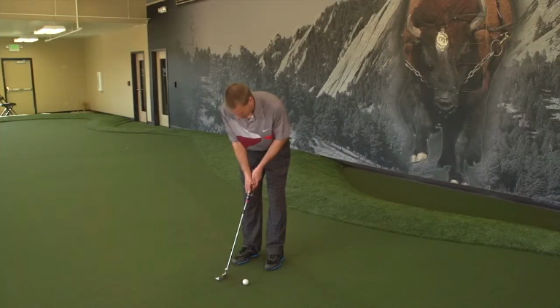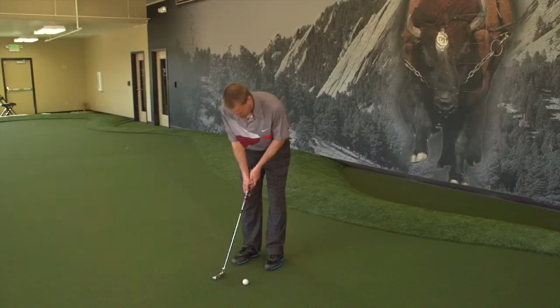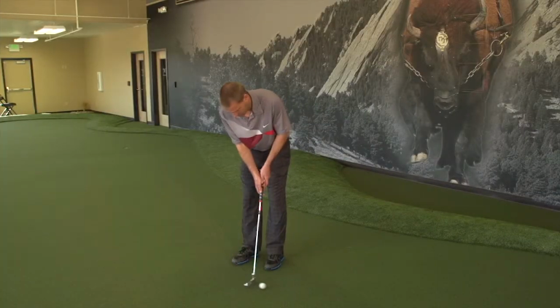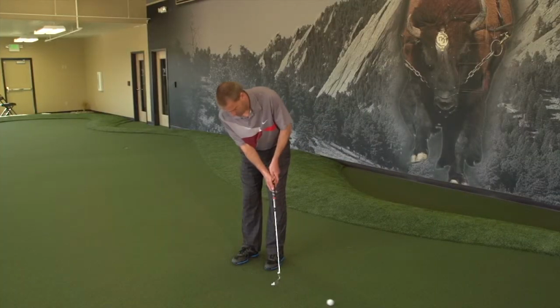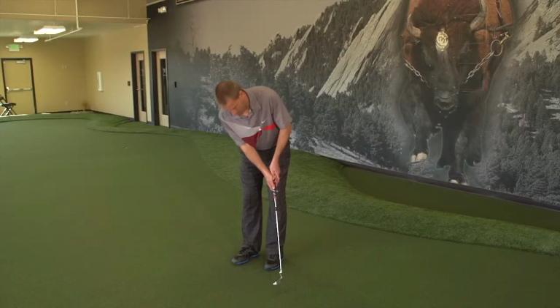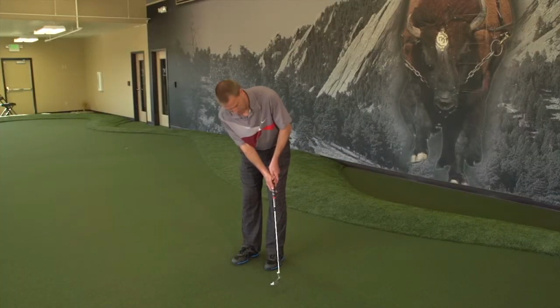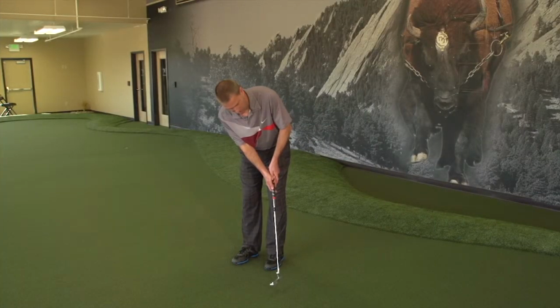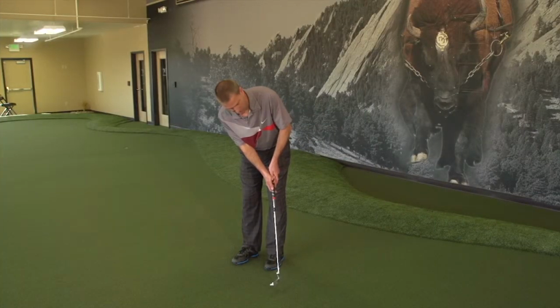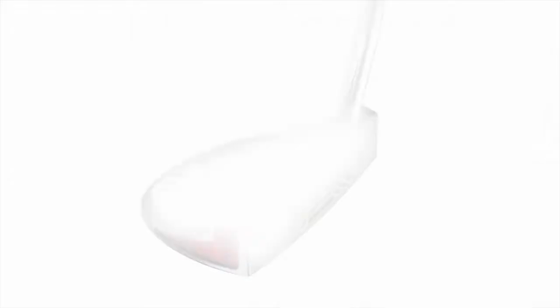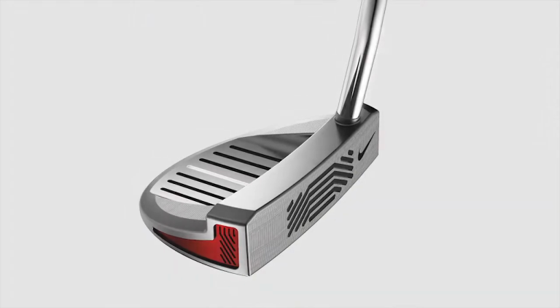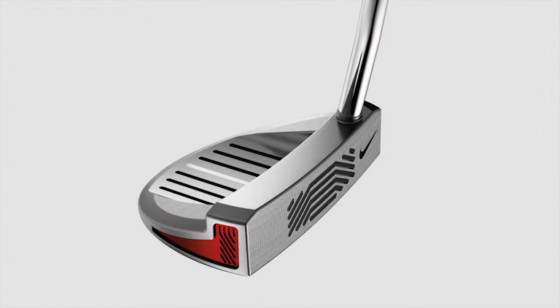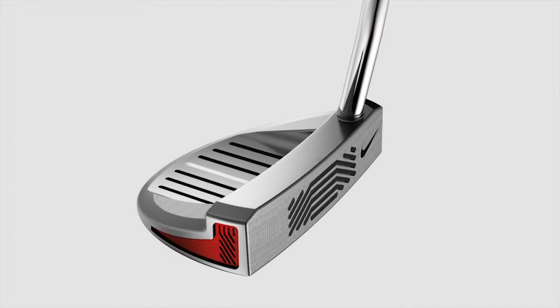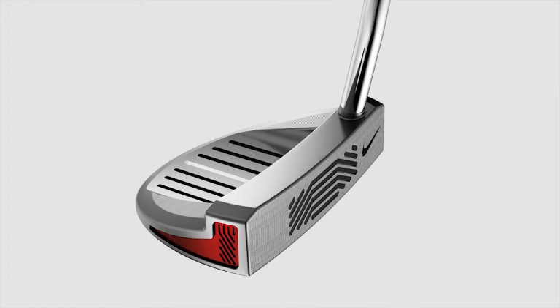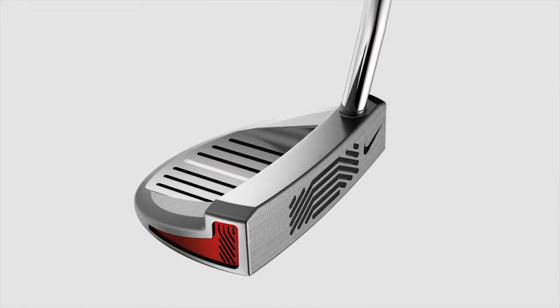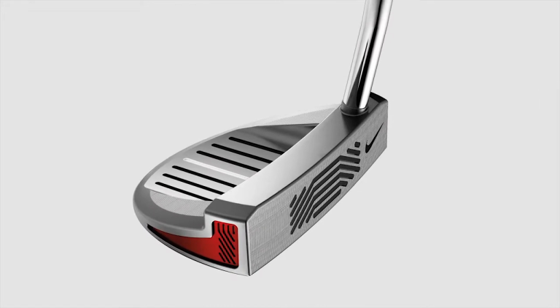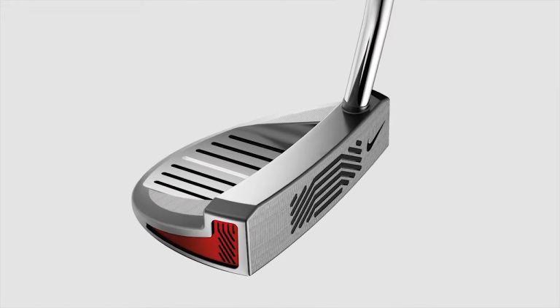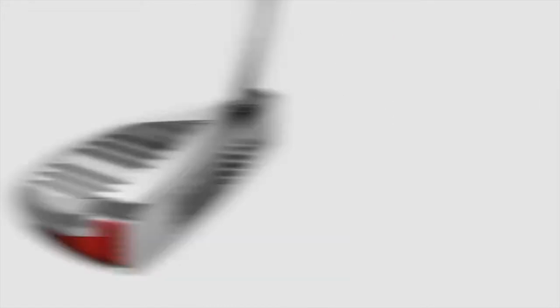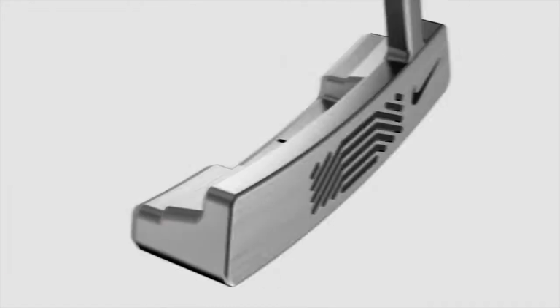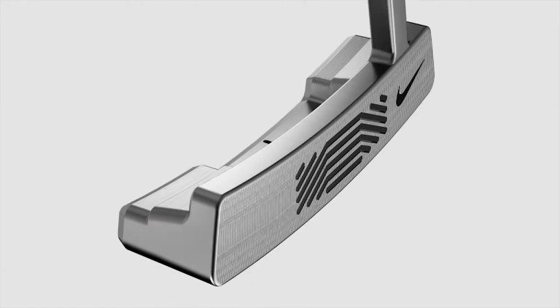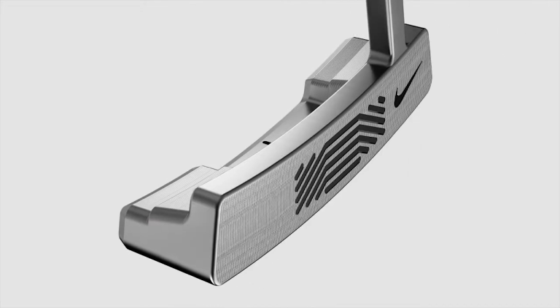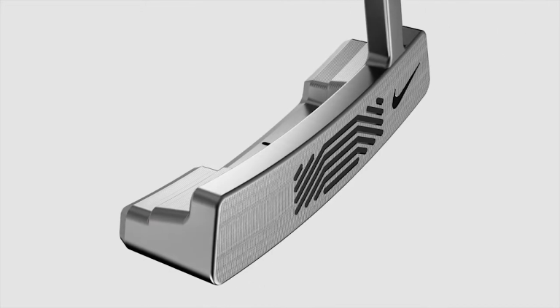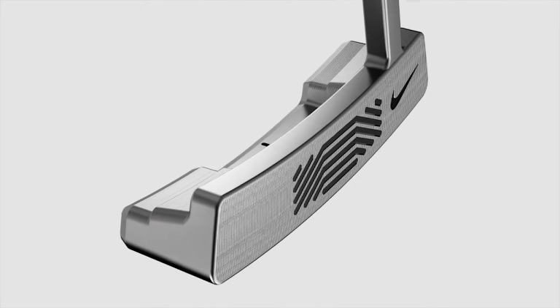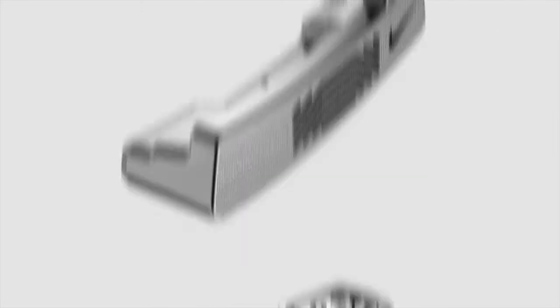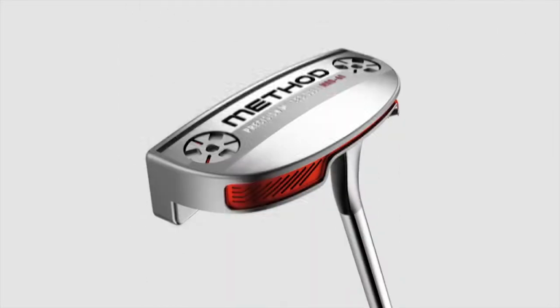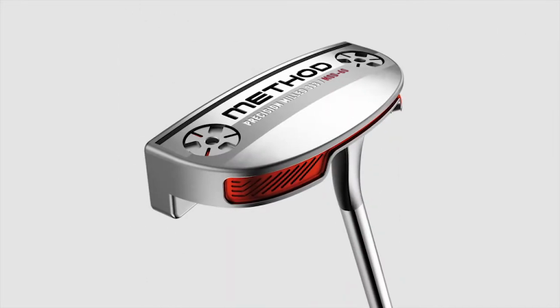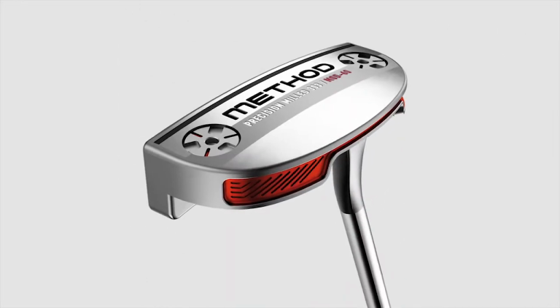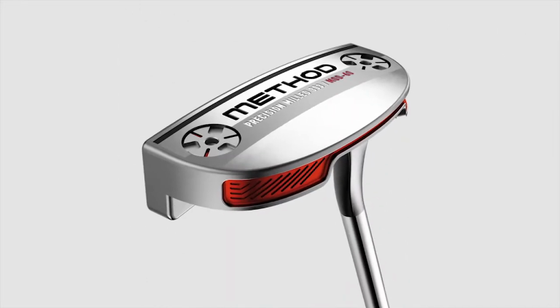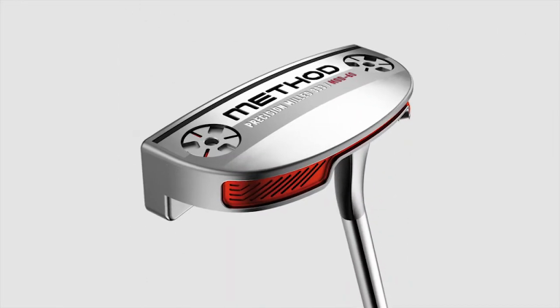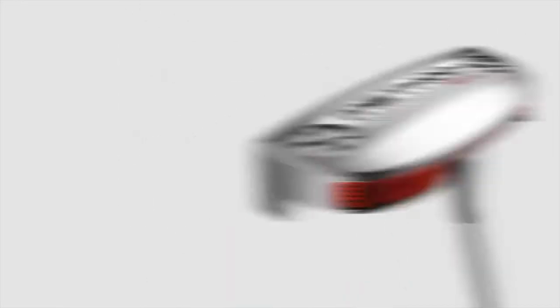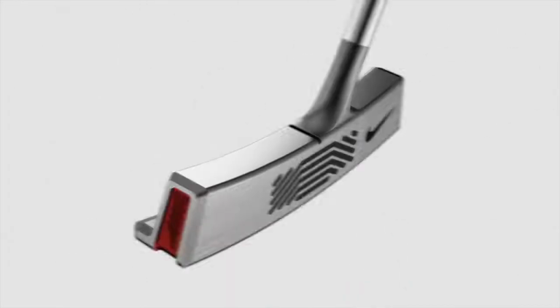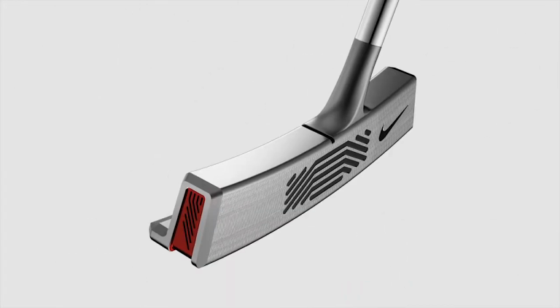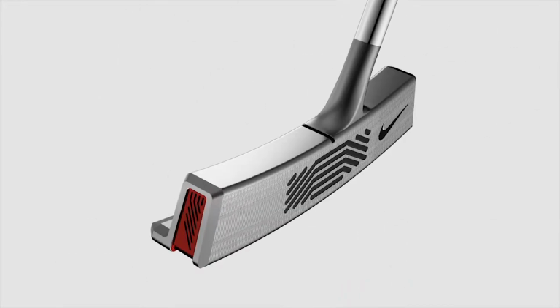And this putter now comes in four different types. You have the Mod 0-0, the Mod 30, the Mod 60, and the Mod 90.